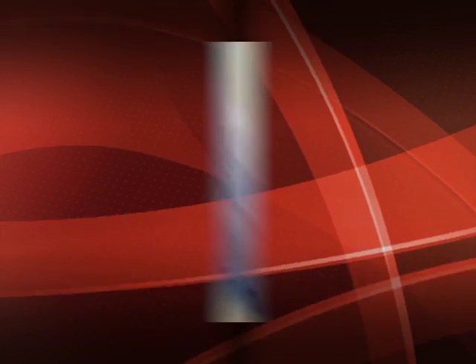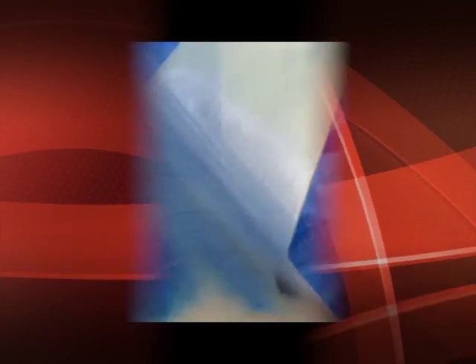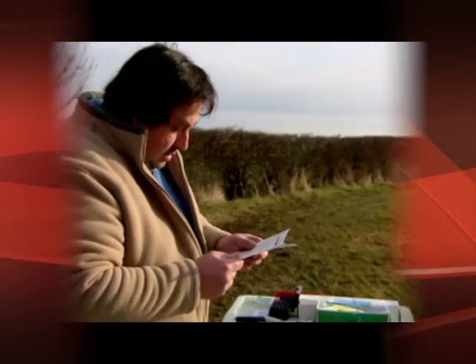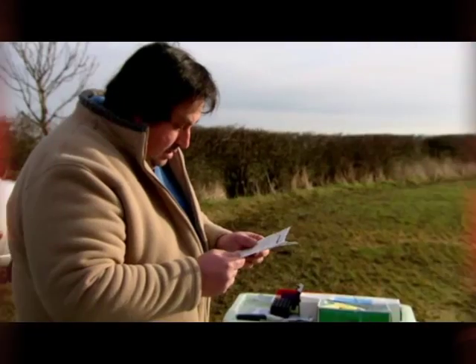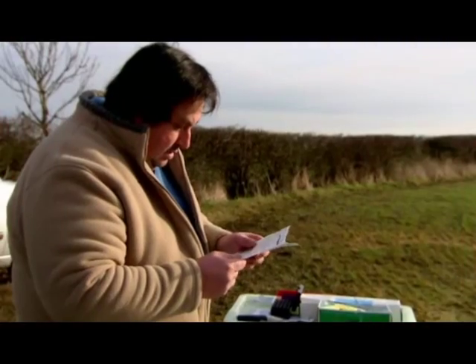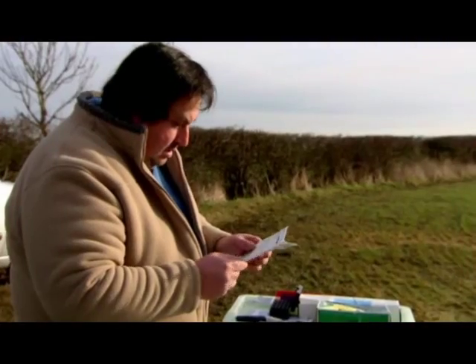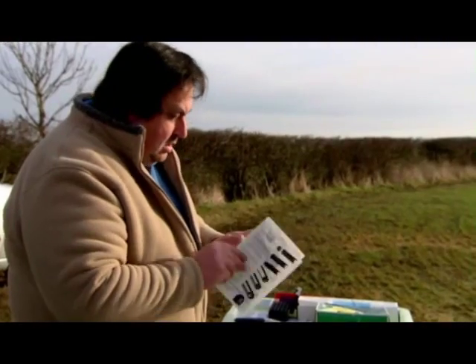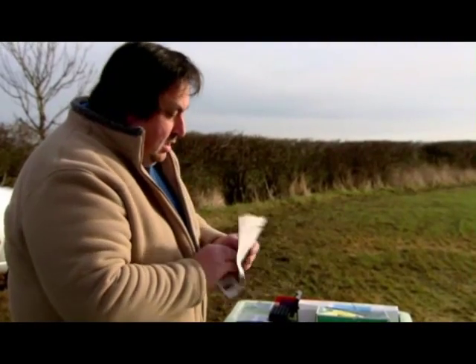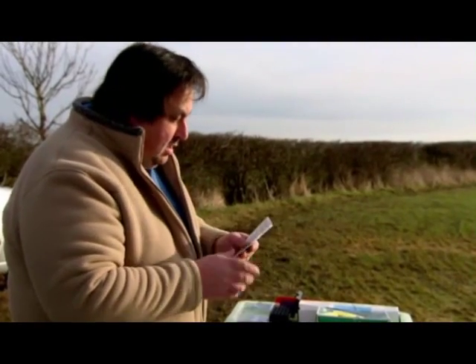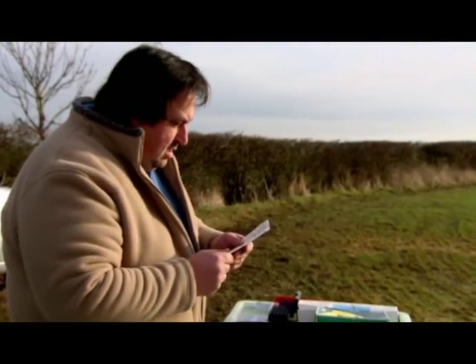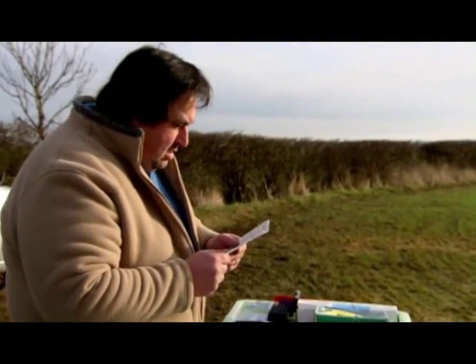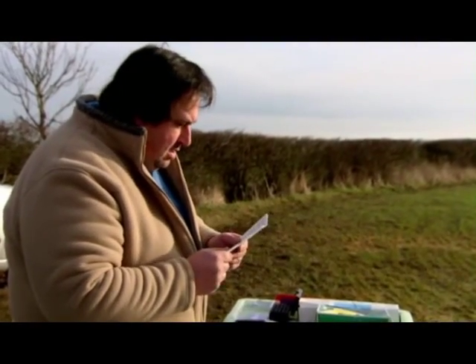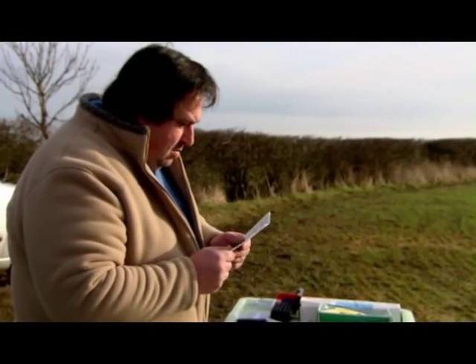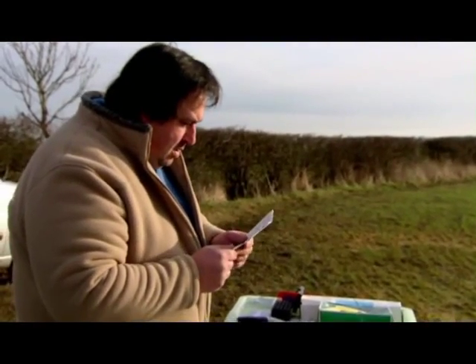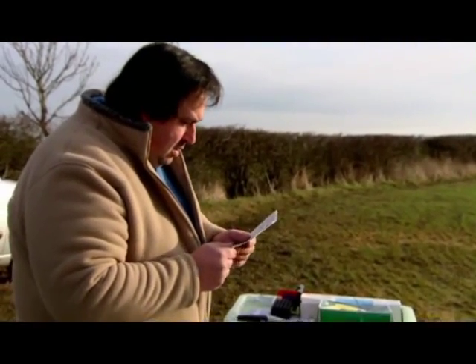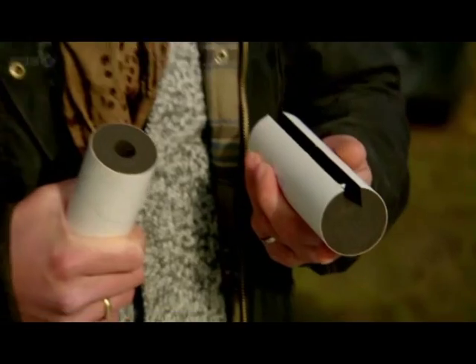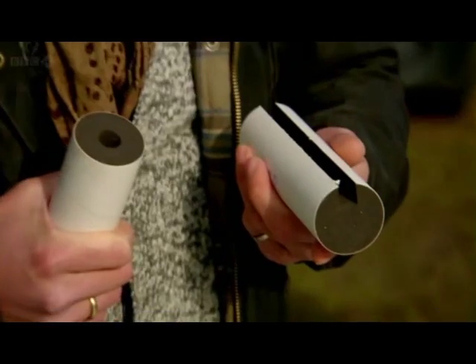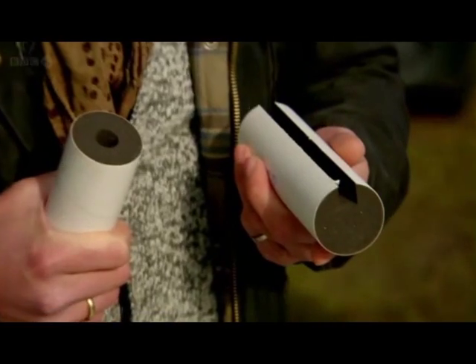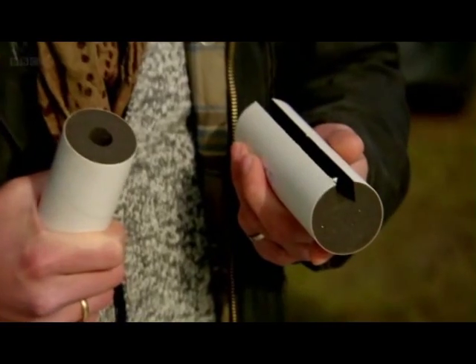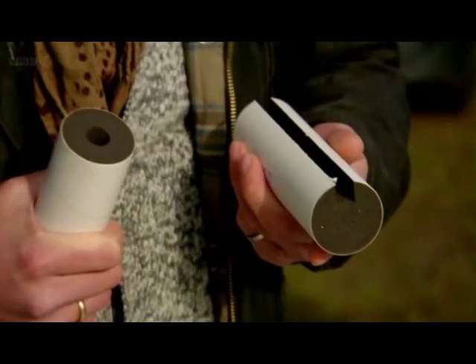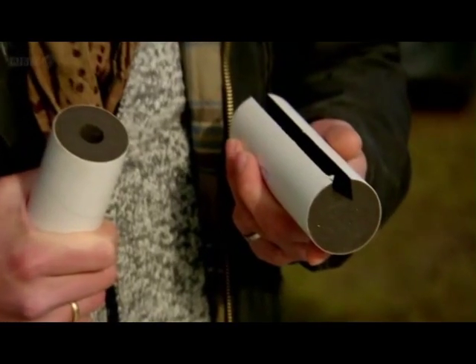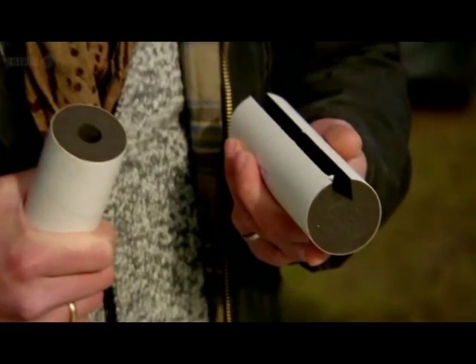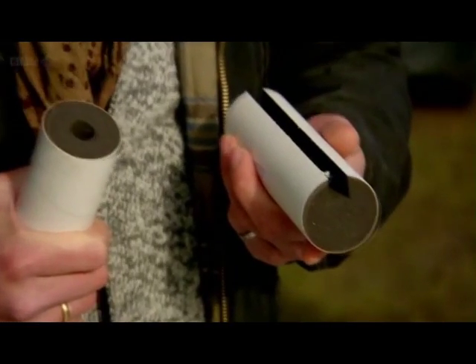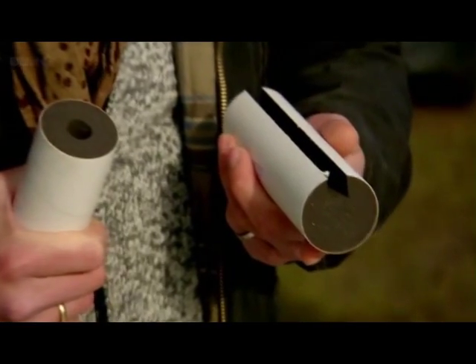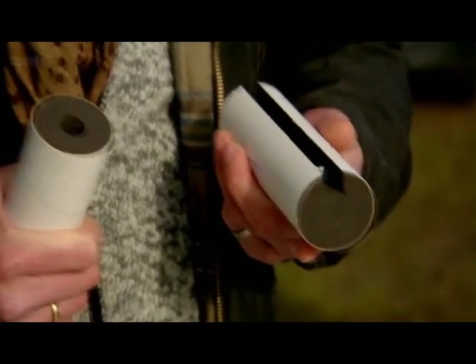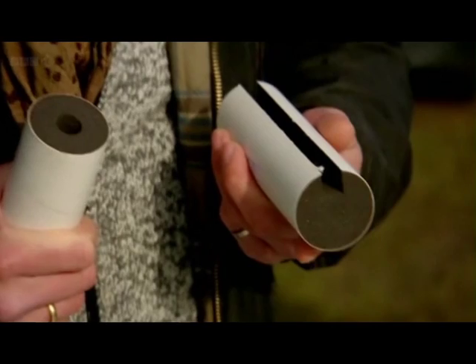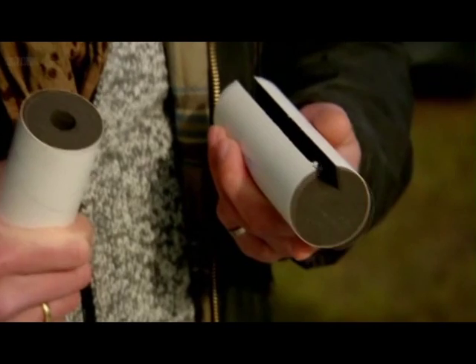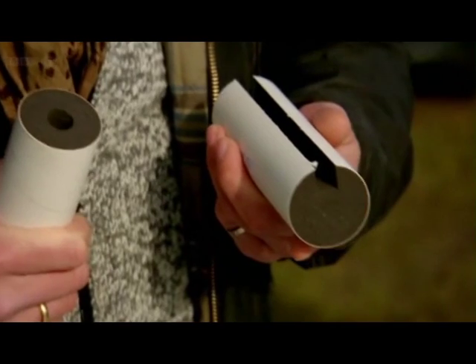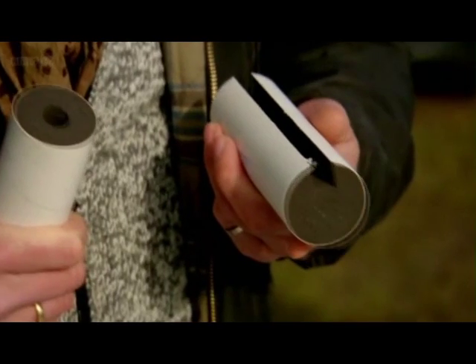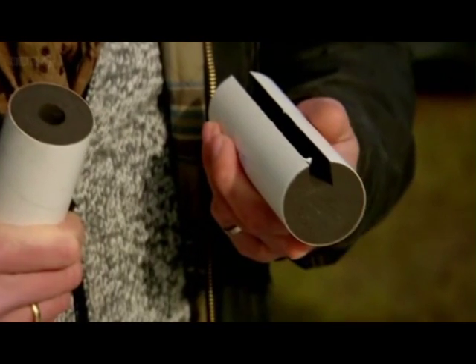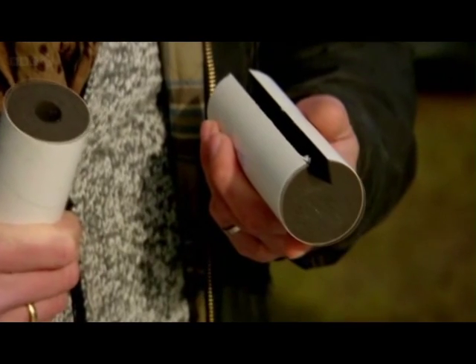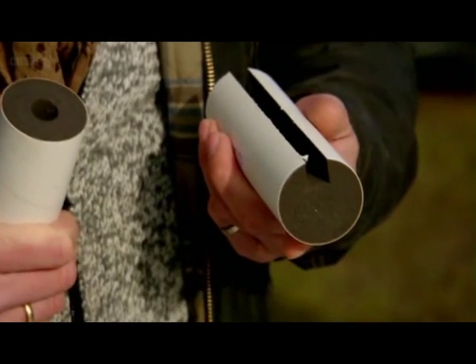Just like the shuttle's rocket boosters, we are using solid fuel made with powdered aluminium.